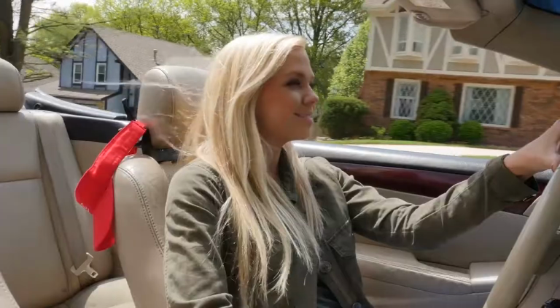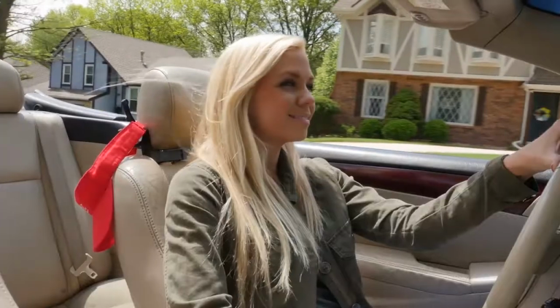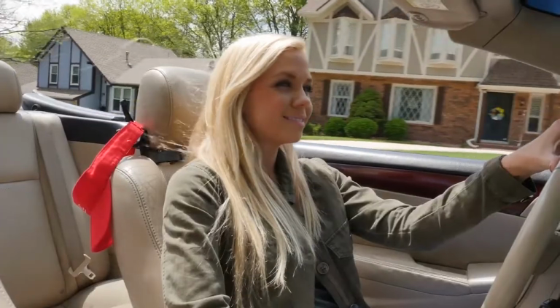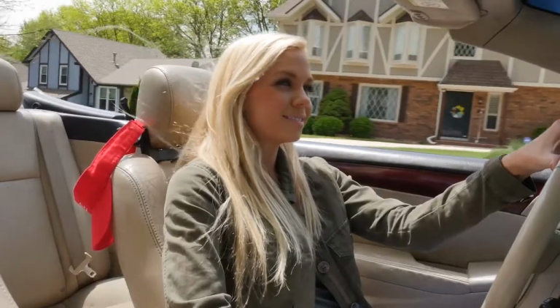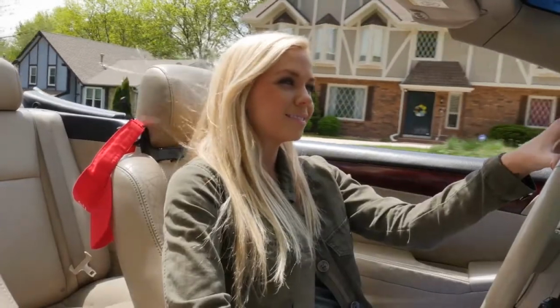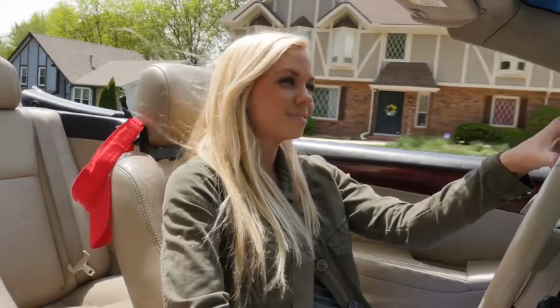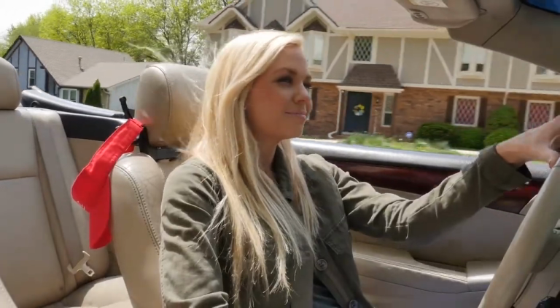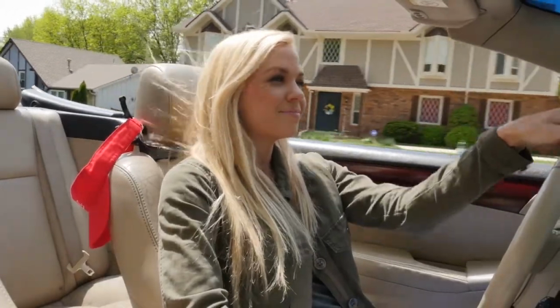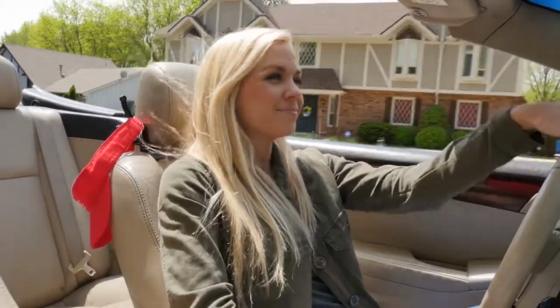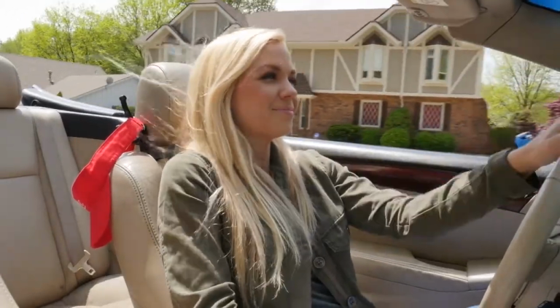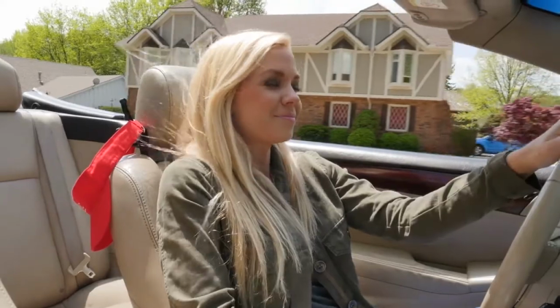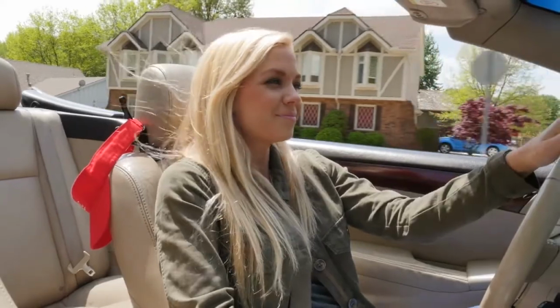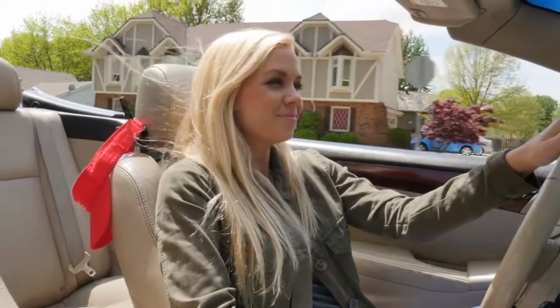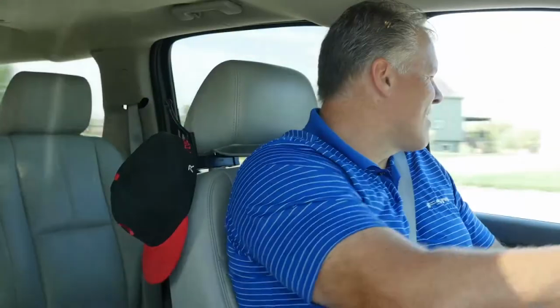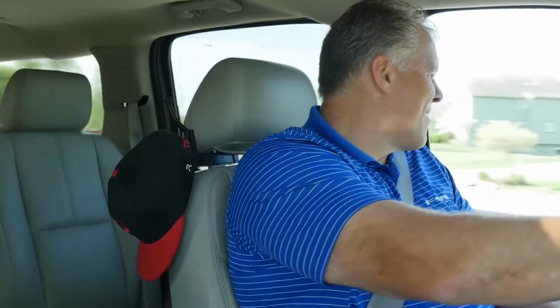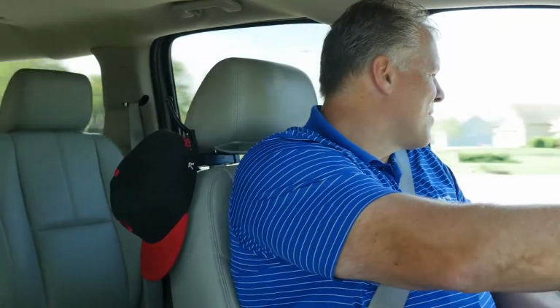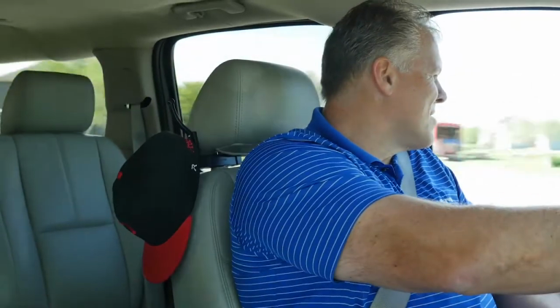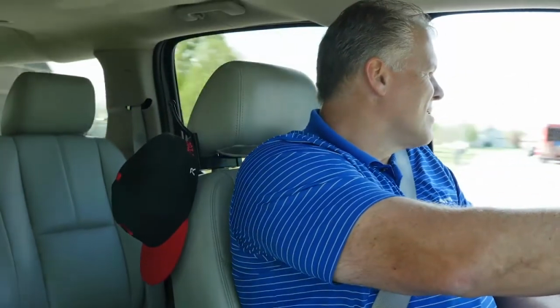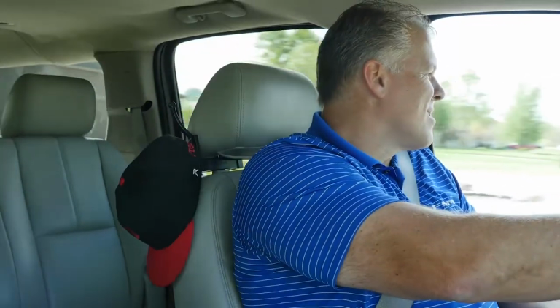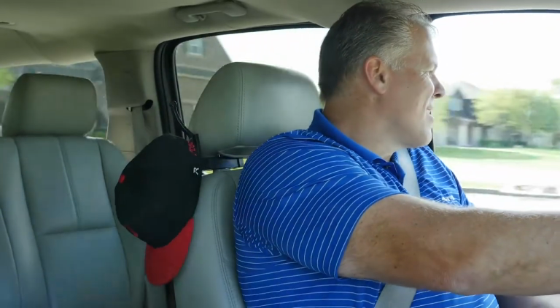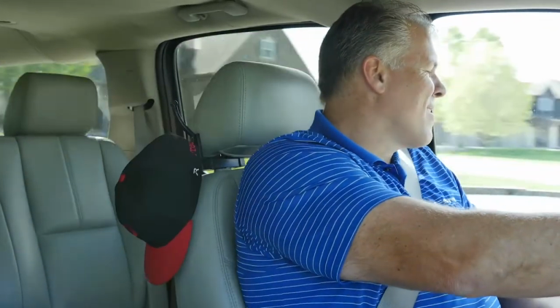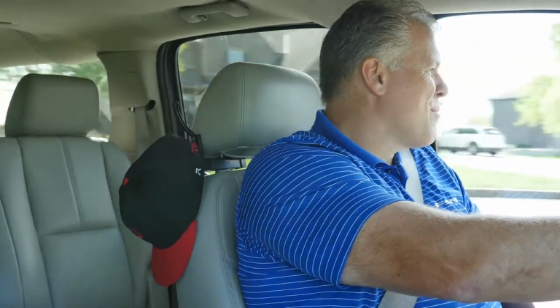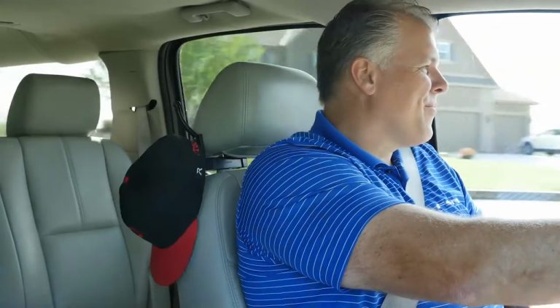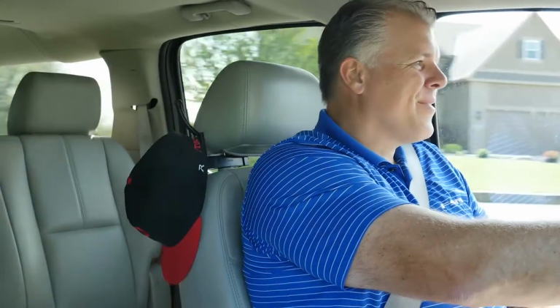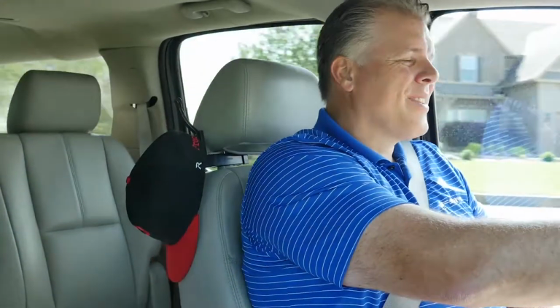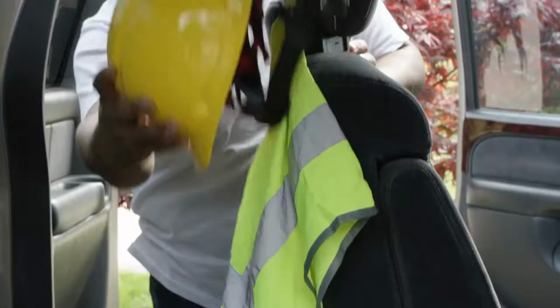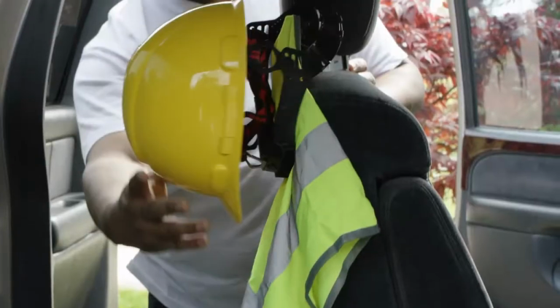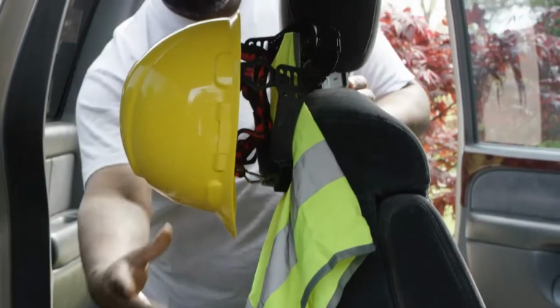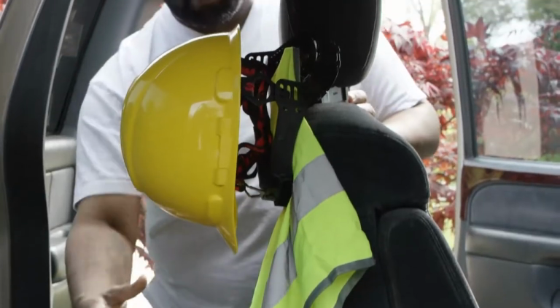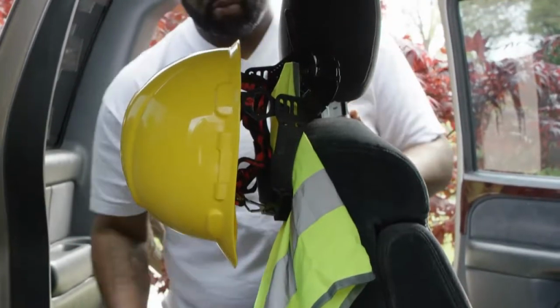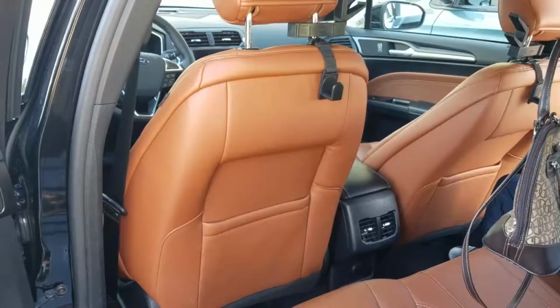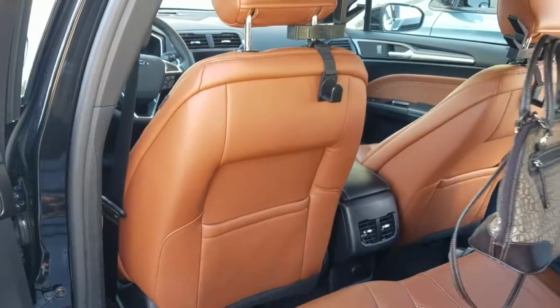If you own a car or truck and wear a hat, you need HatRider. HatRider is perfect for sporting hats, baseball caps, tennis visors, even for work hats.